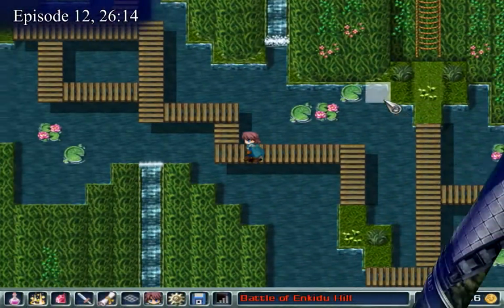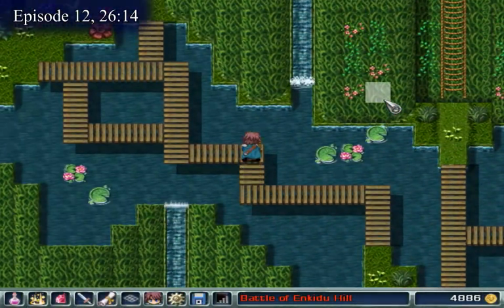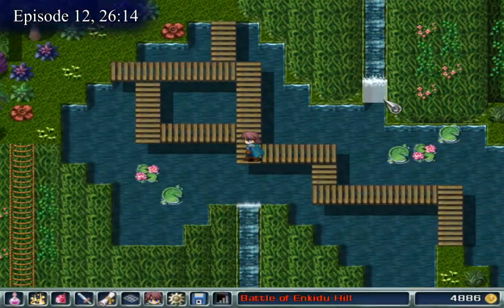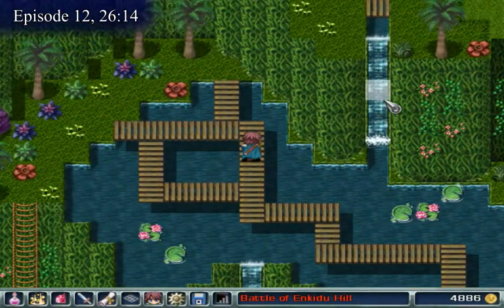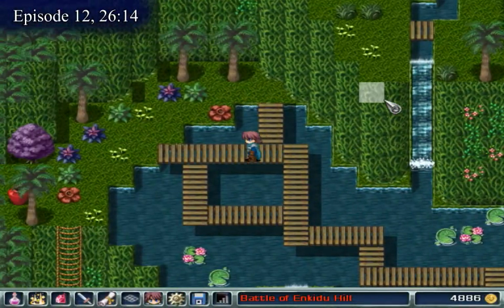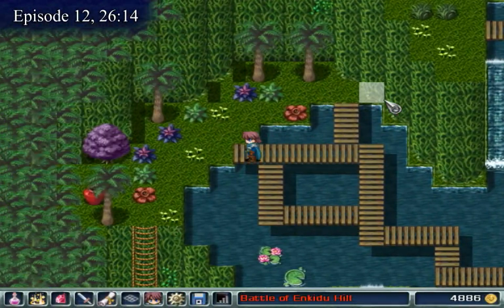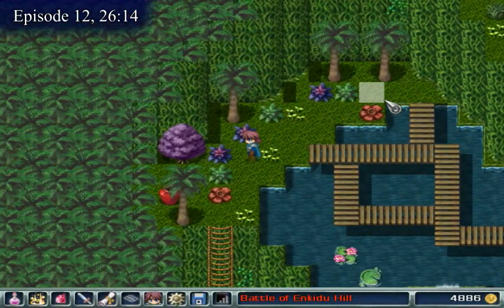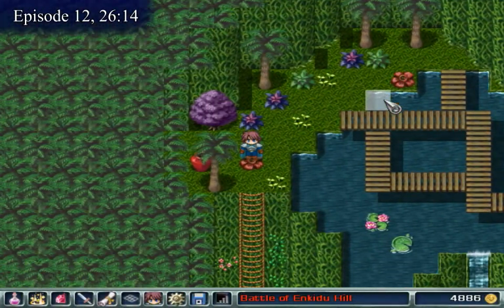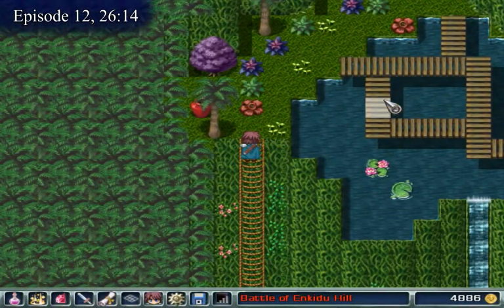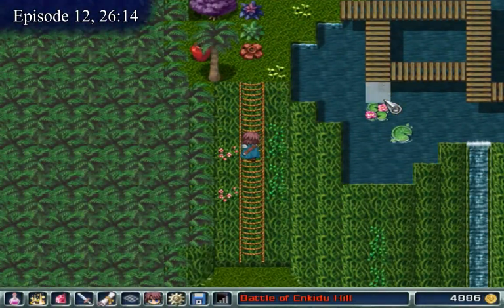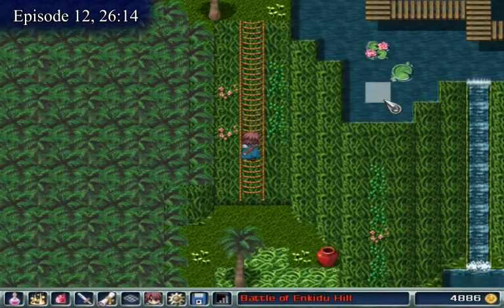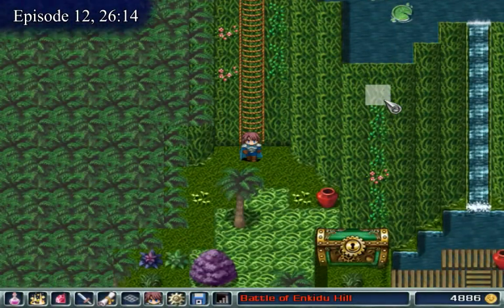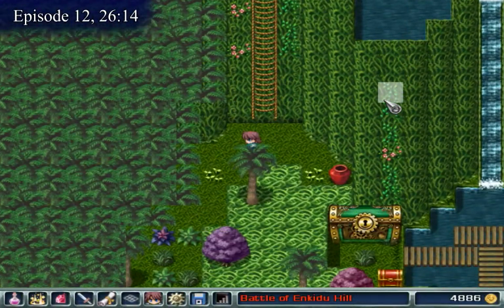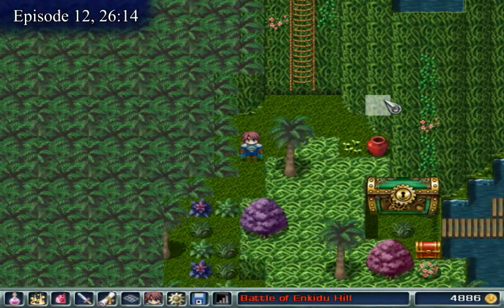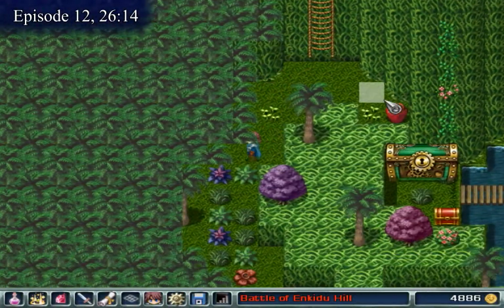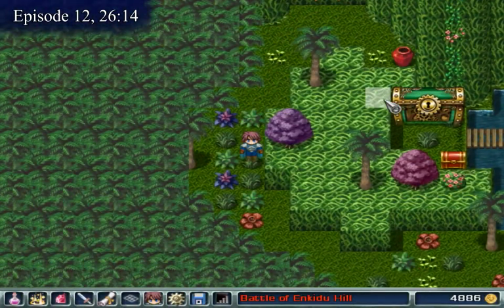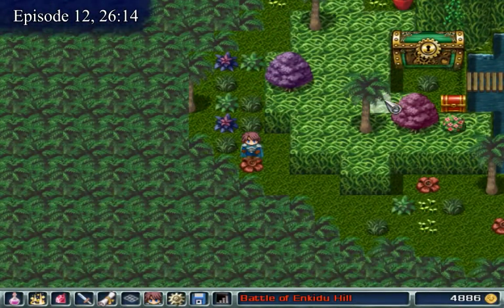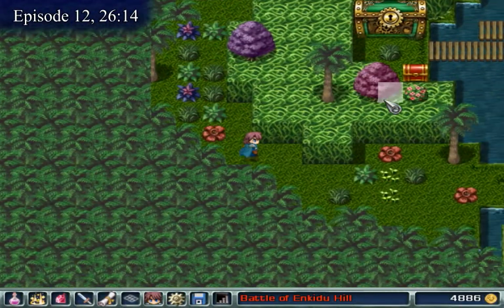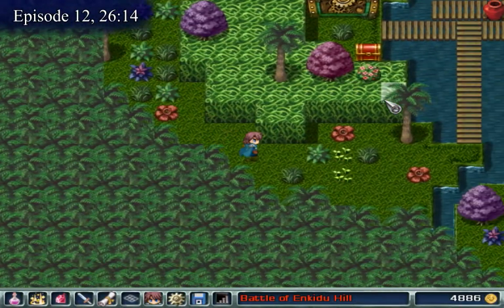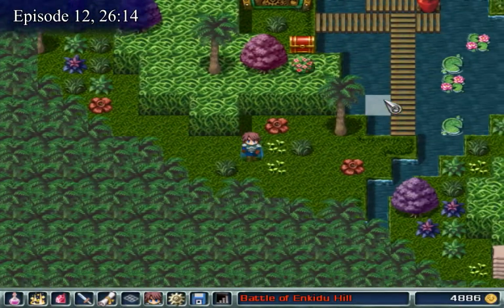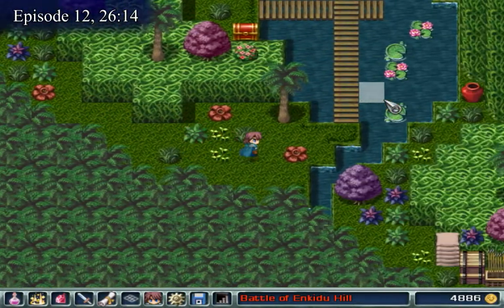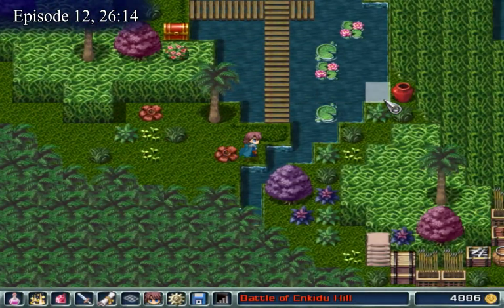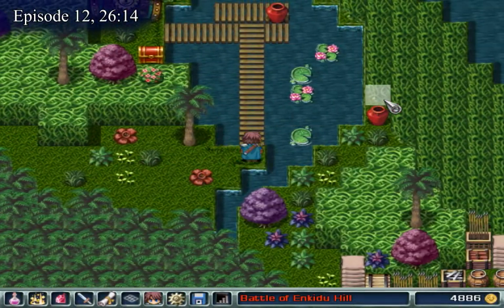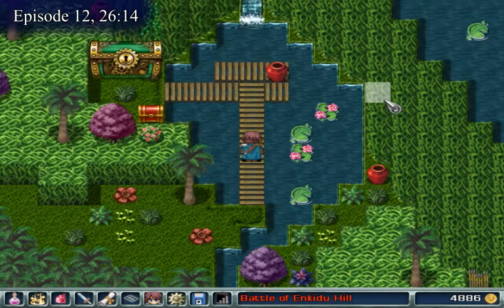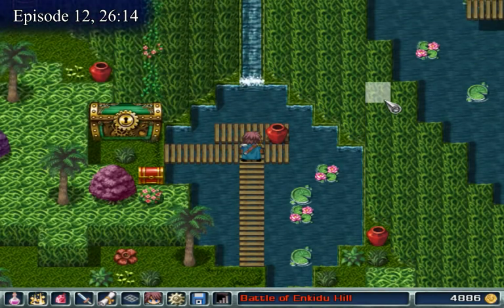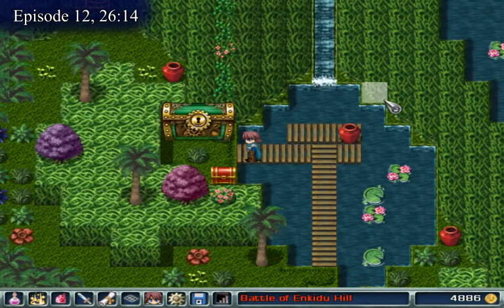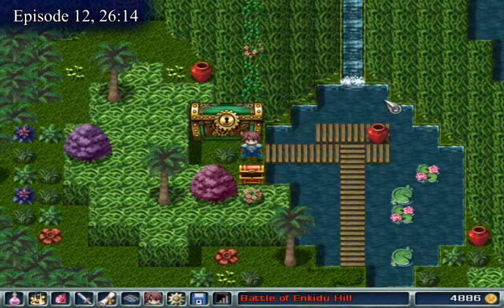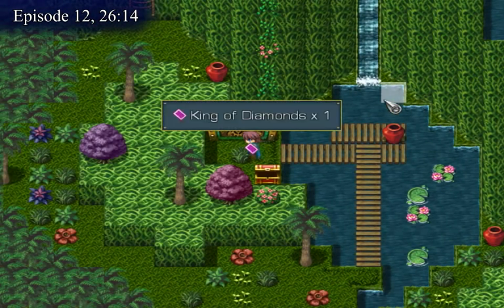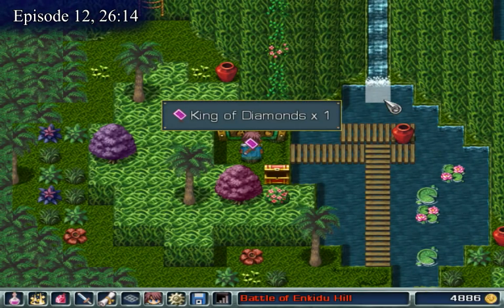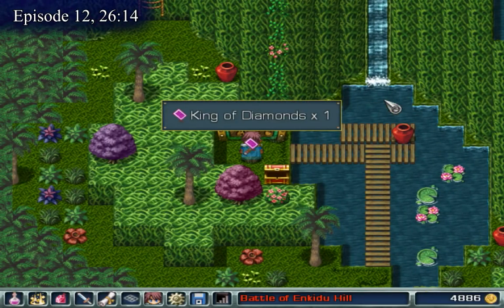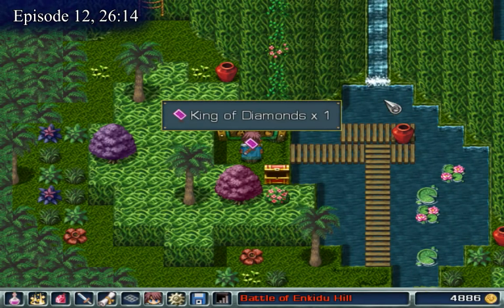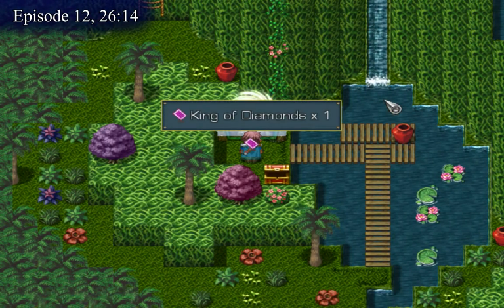During the Battle of Nakeda Hill, near the Master Chest at the bottom left of the map, is the King of Diamonds.